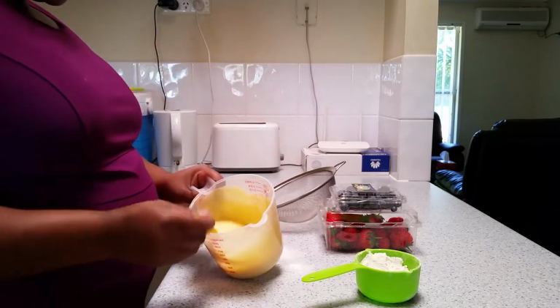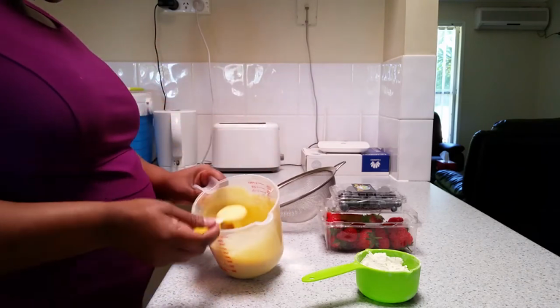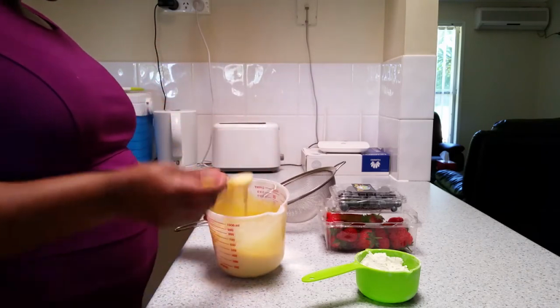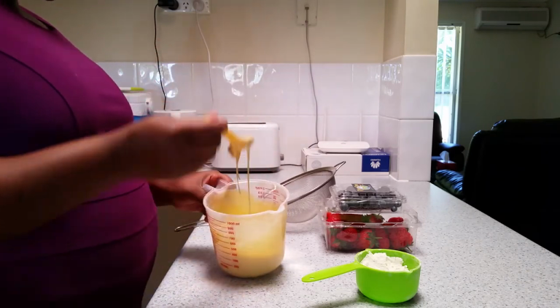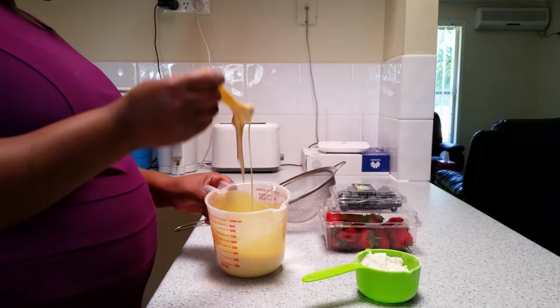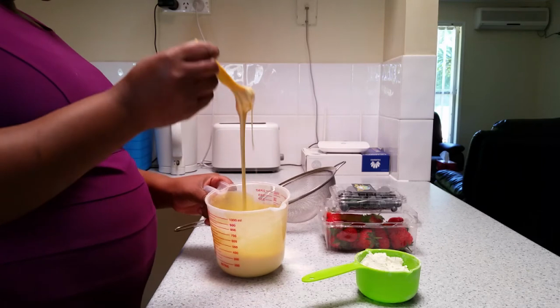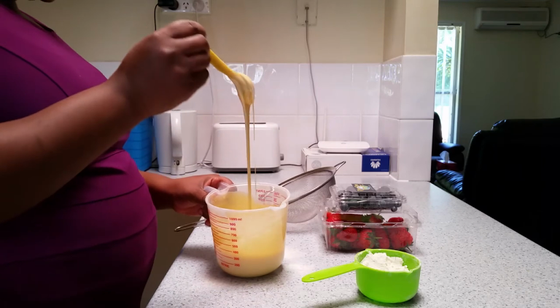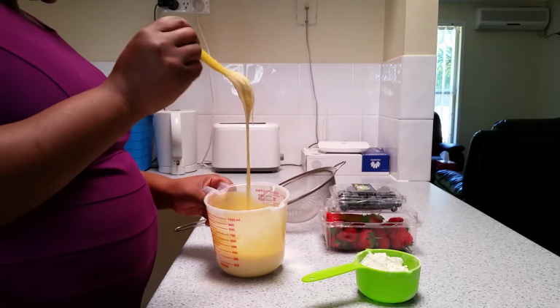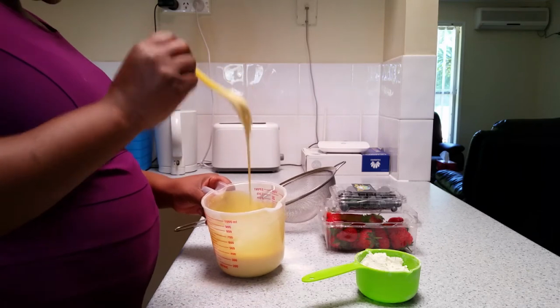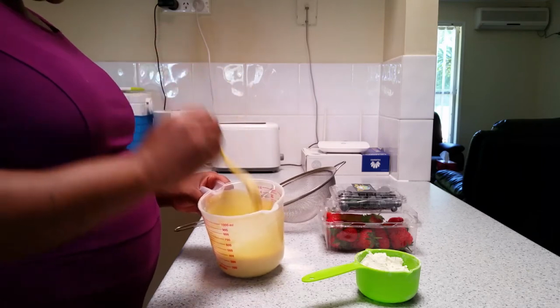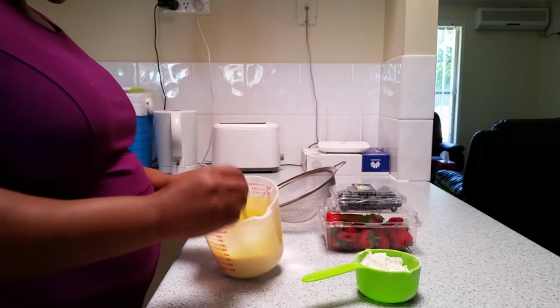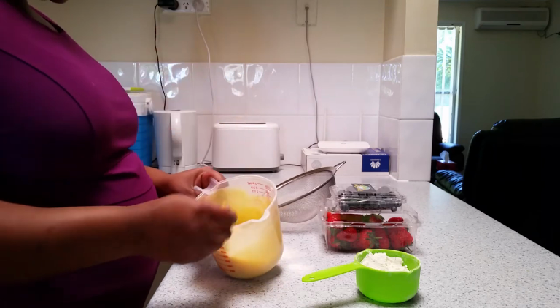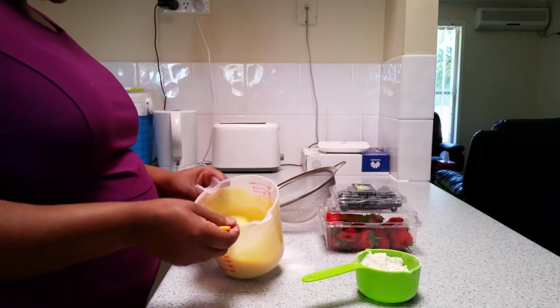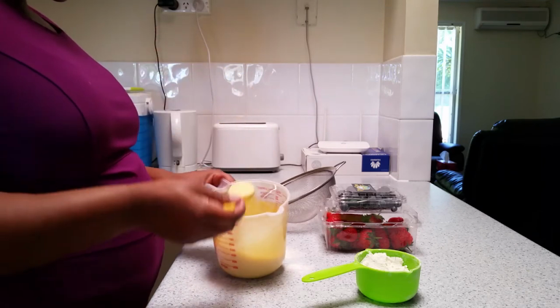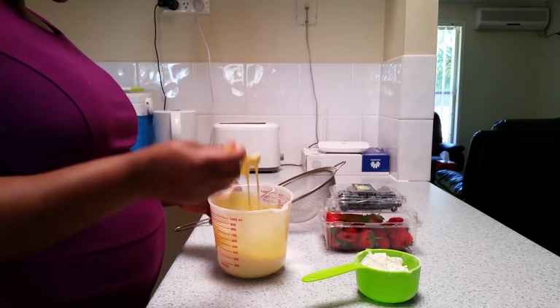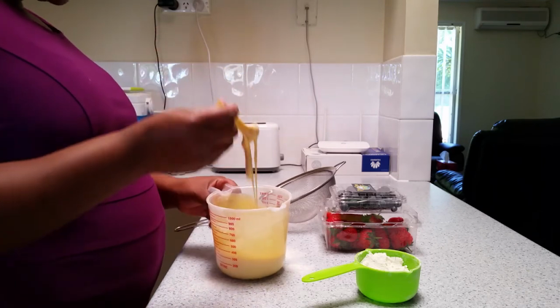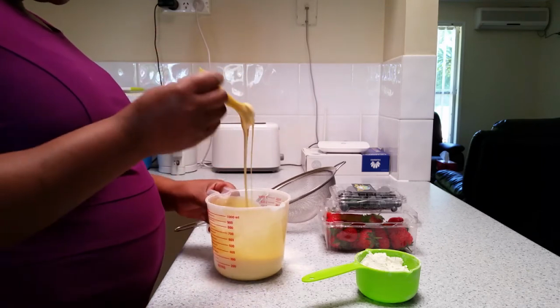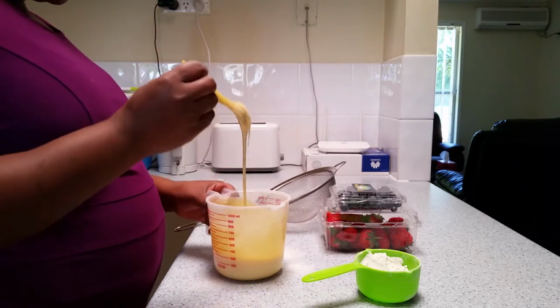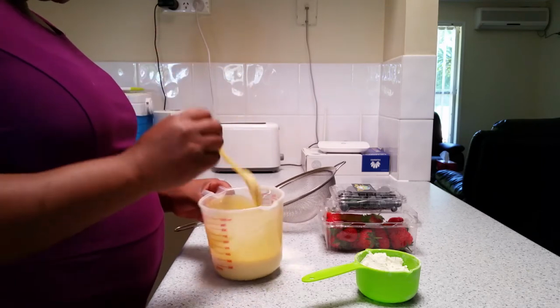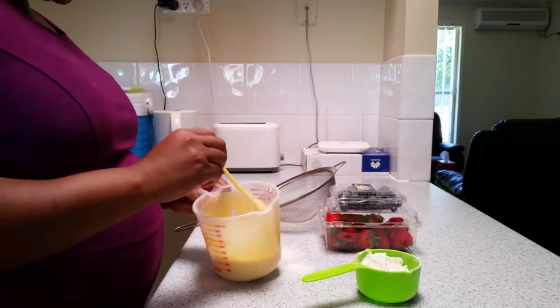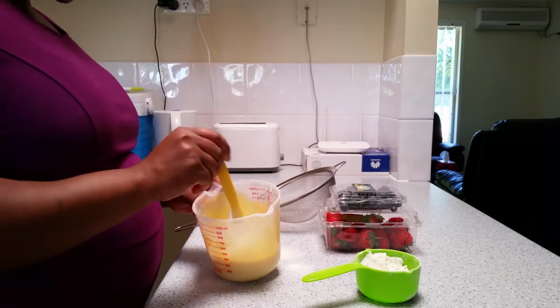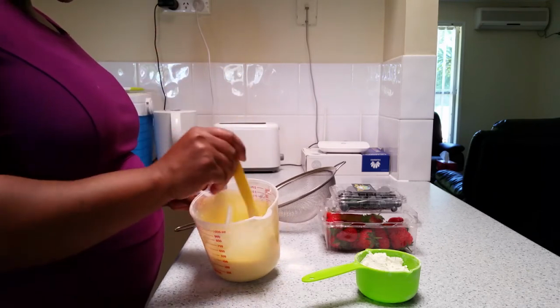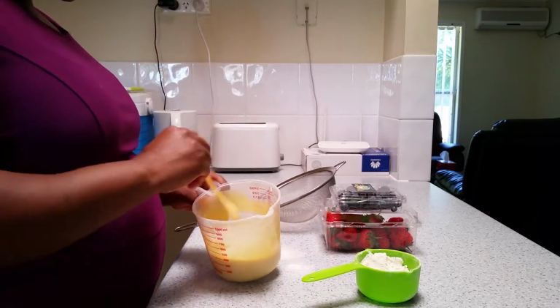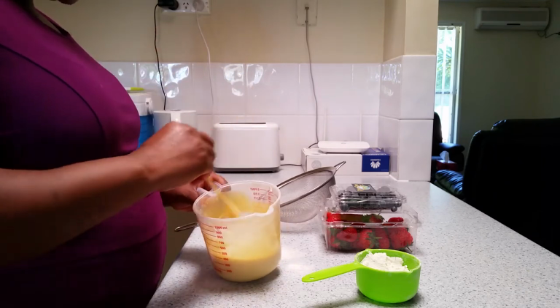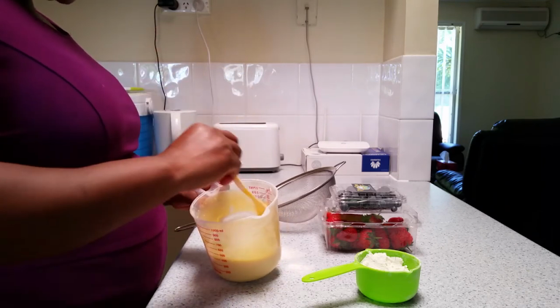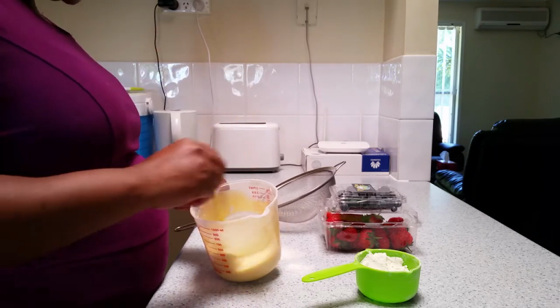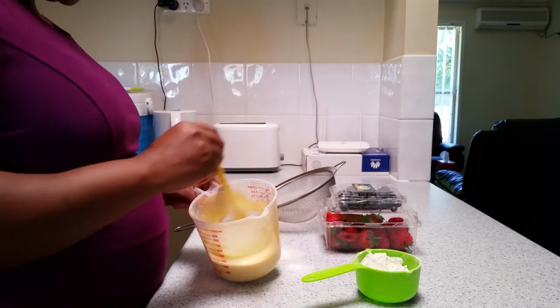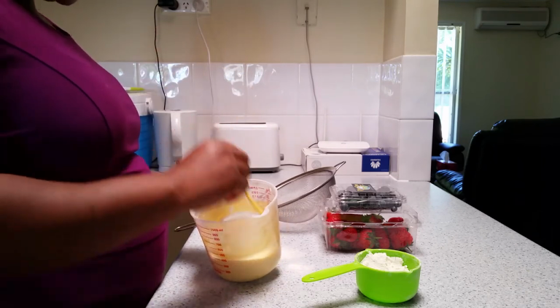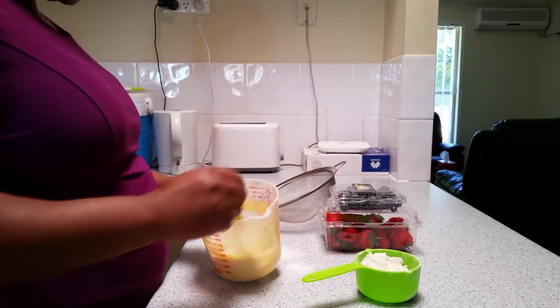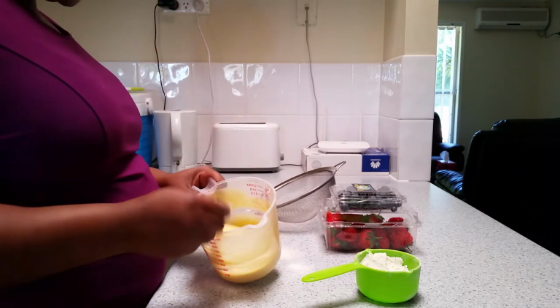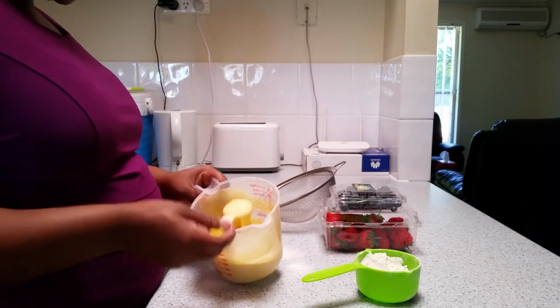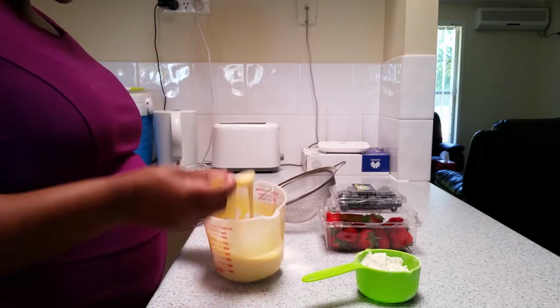This is the consistency I'm looking for. Make sure it's not too thin and it's not too thick.